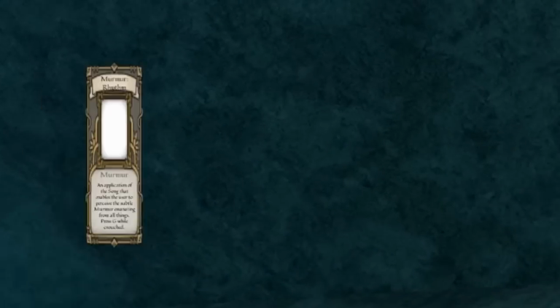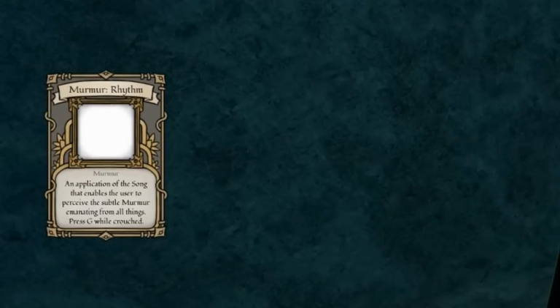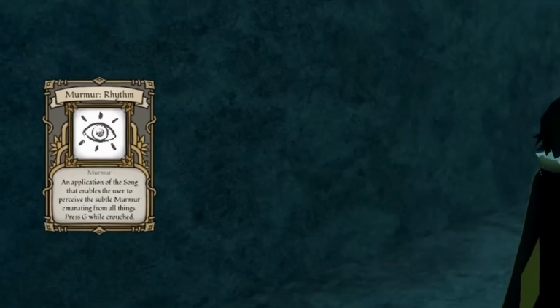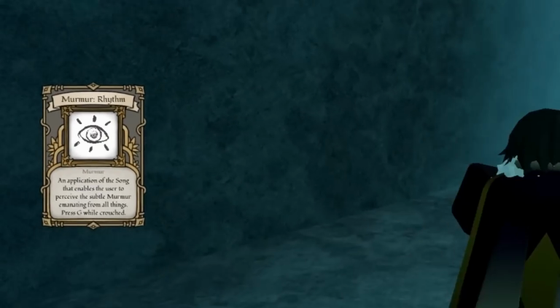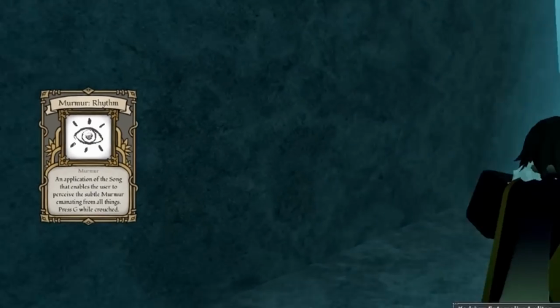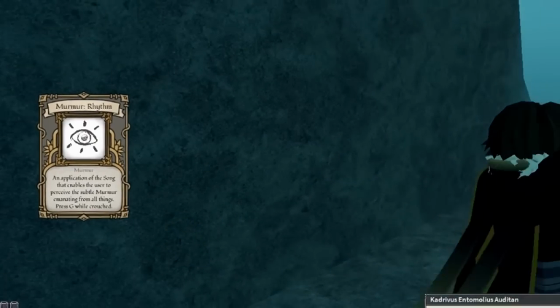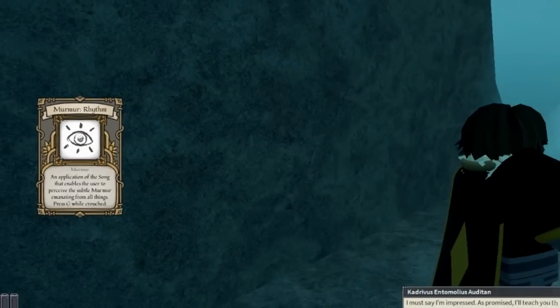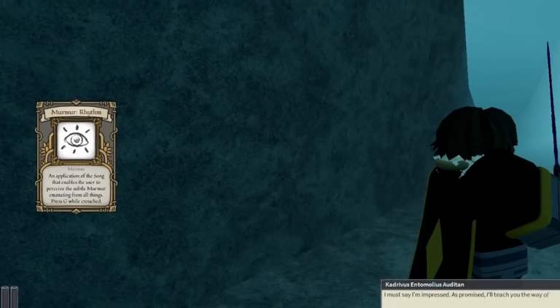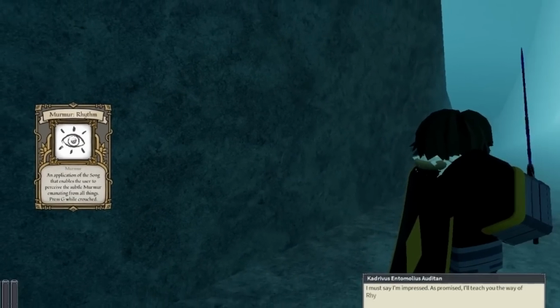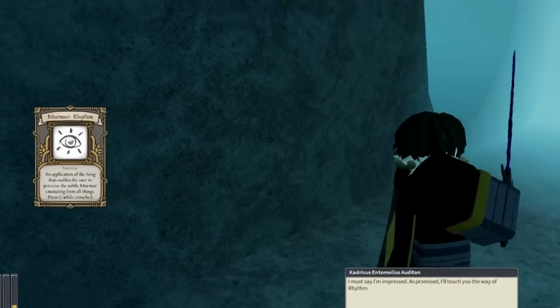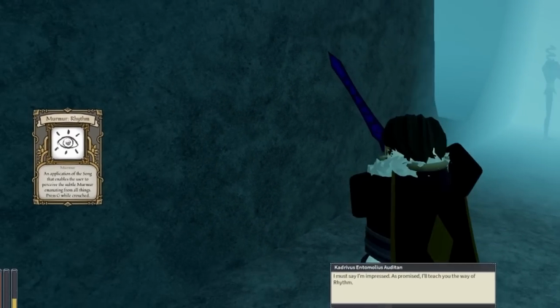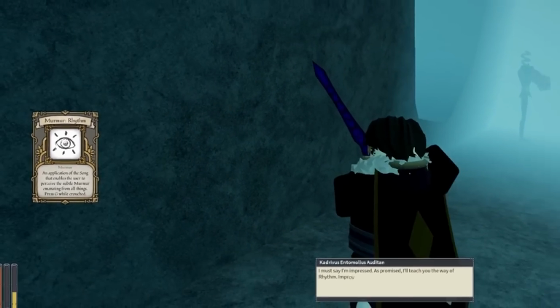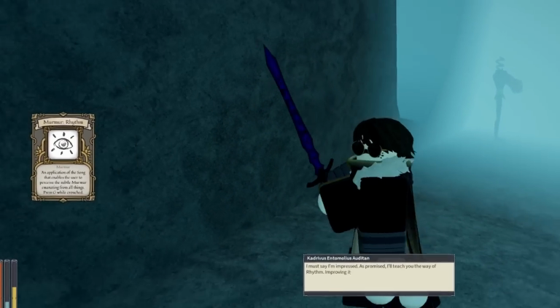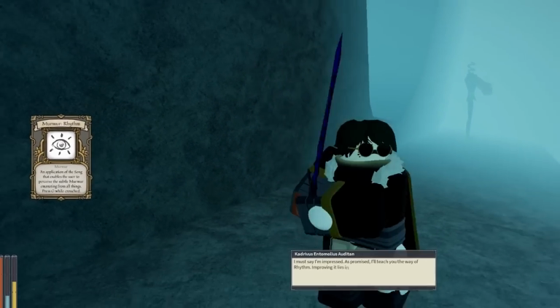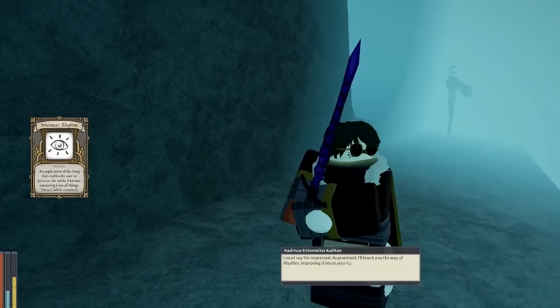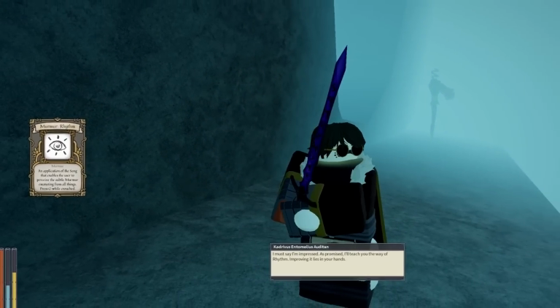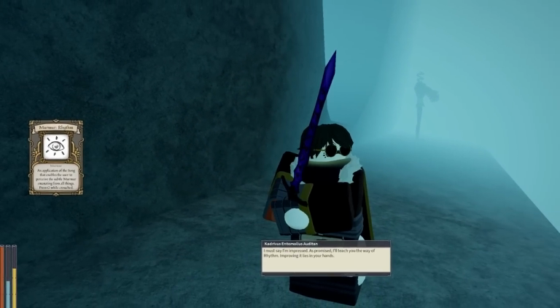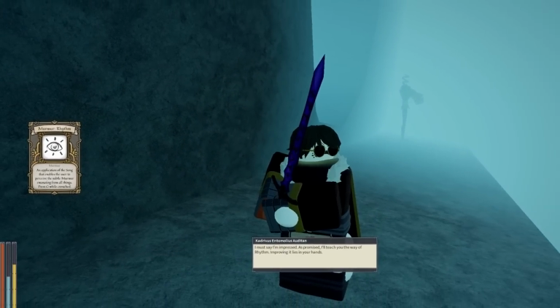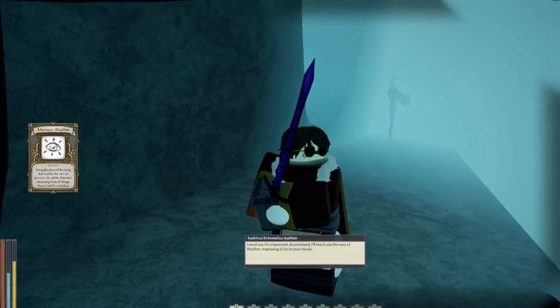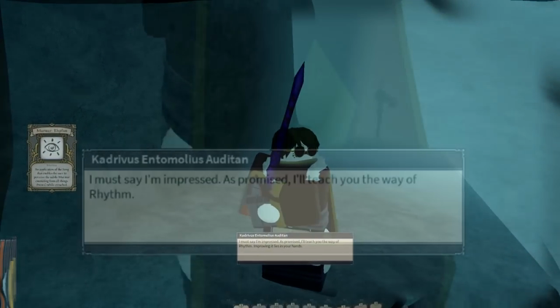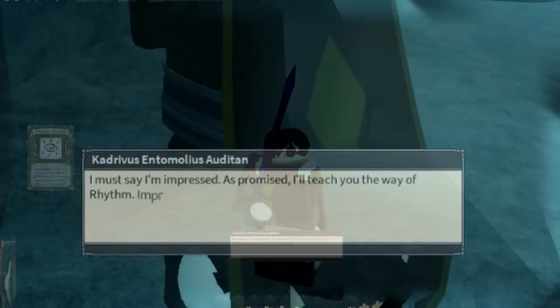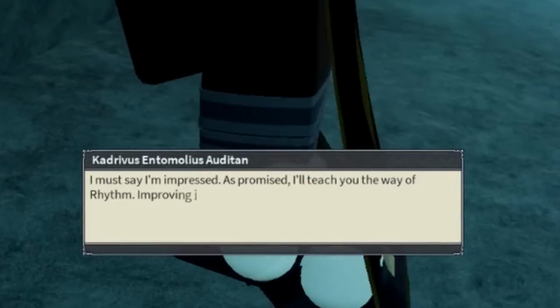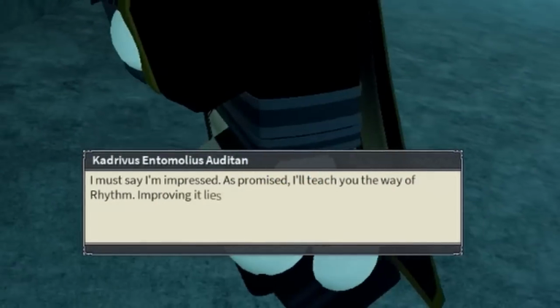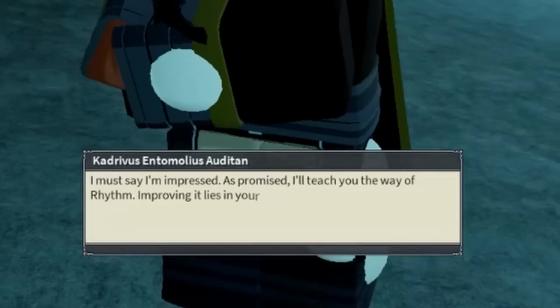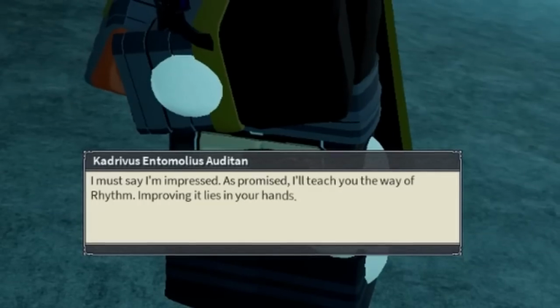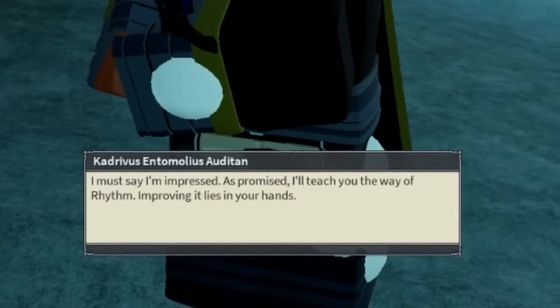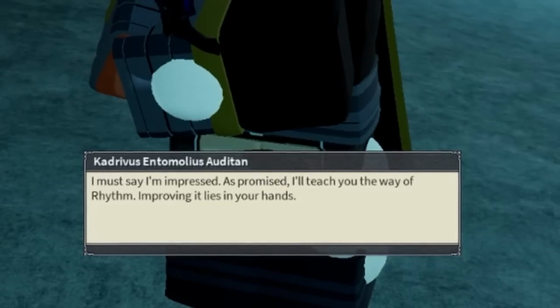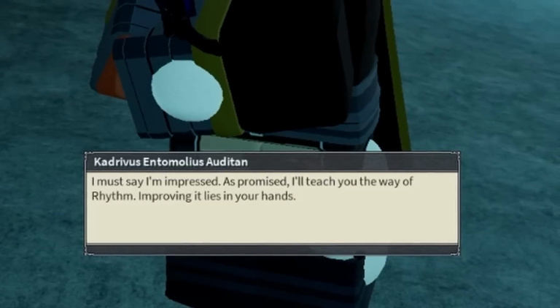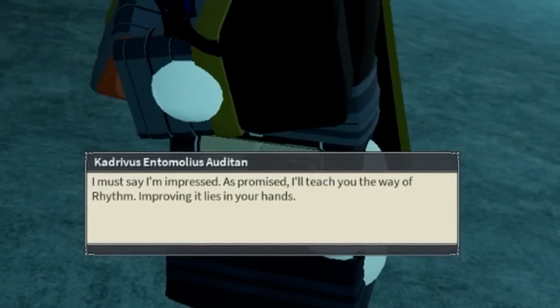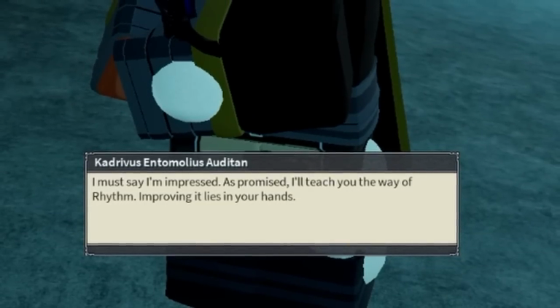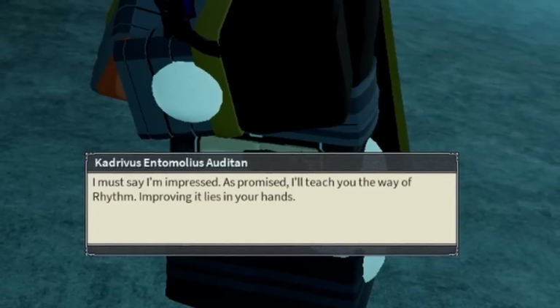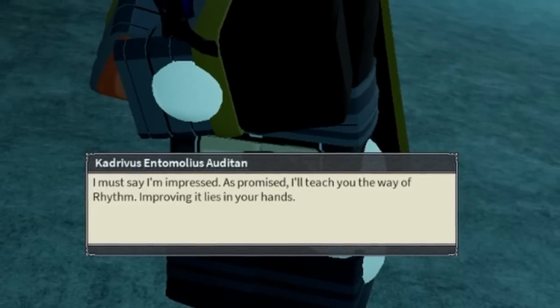You can obtain Rhythm by going down to Layer 2 and completing a minigame given by Cadrivus and Tomoleus Auditon.